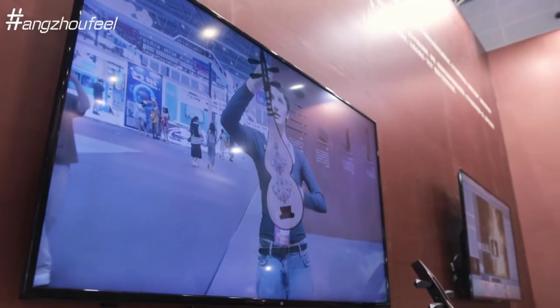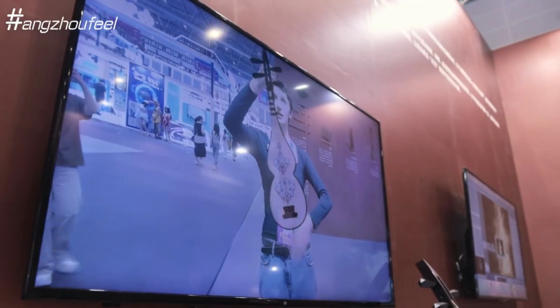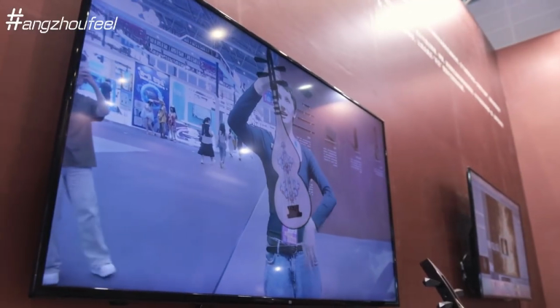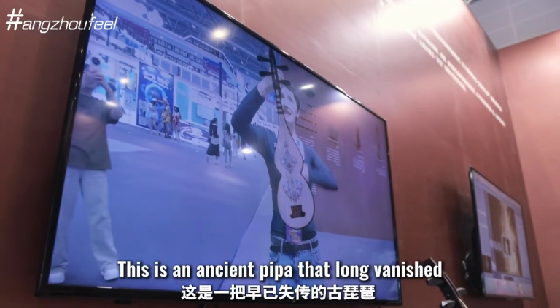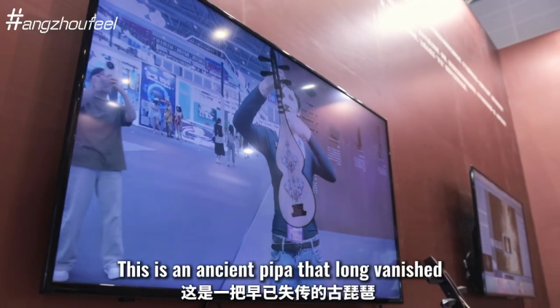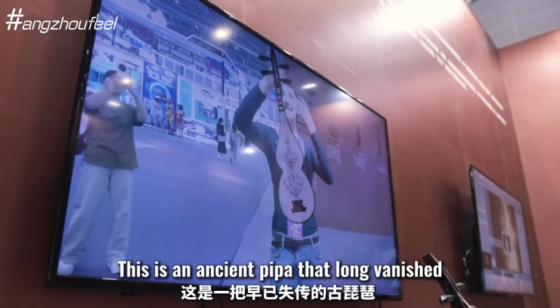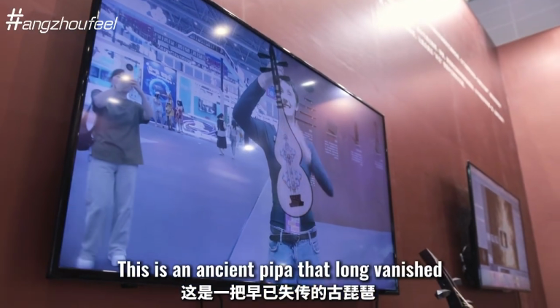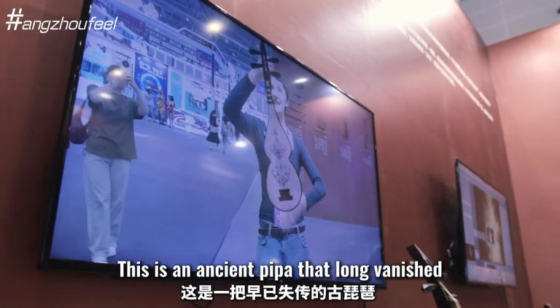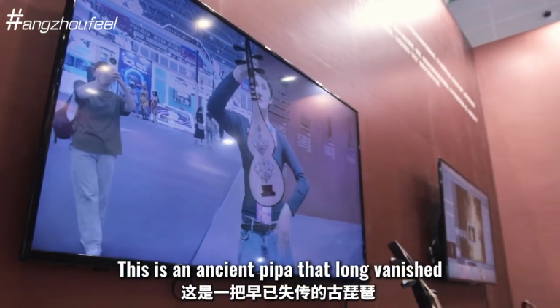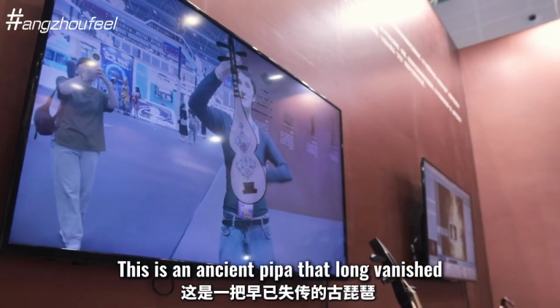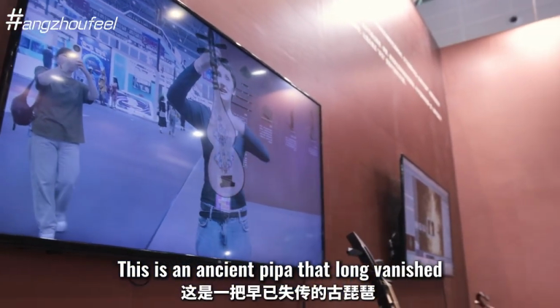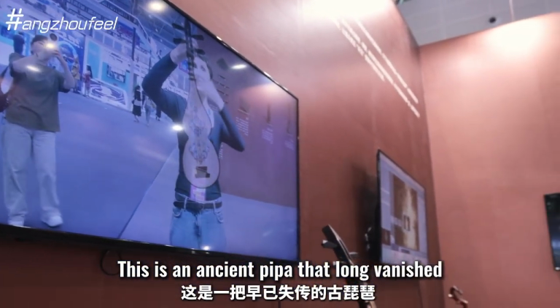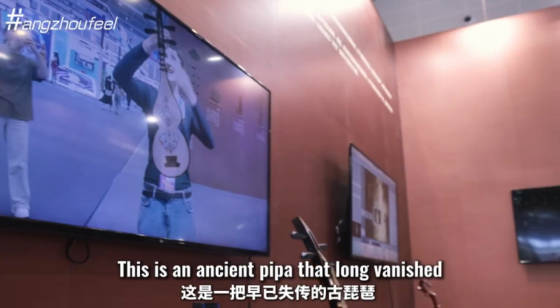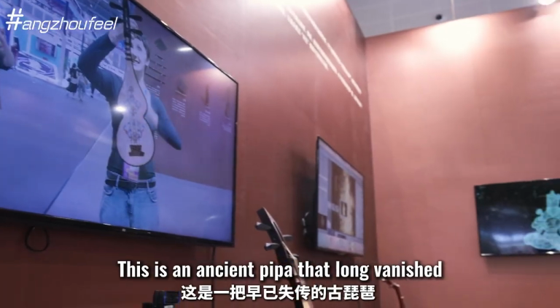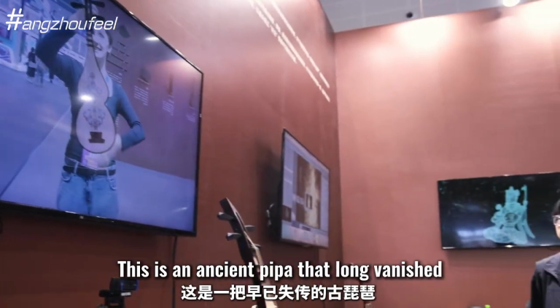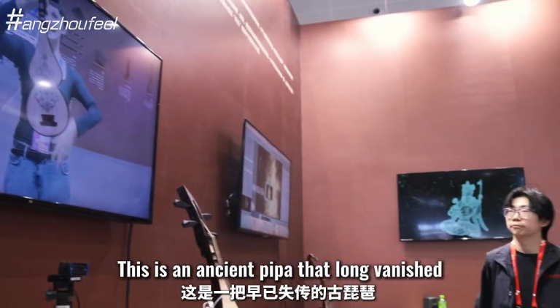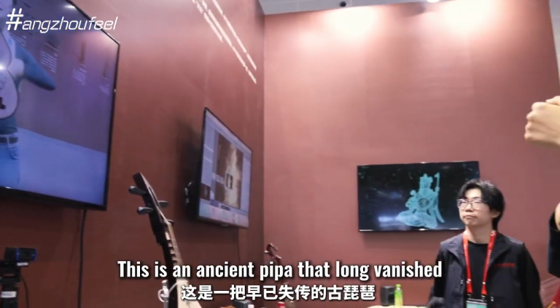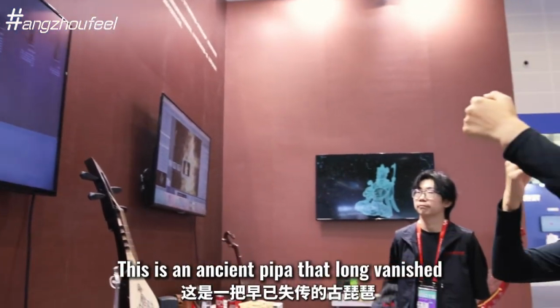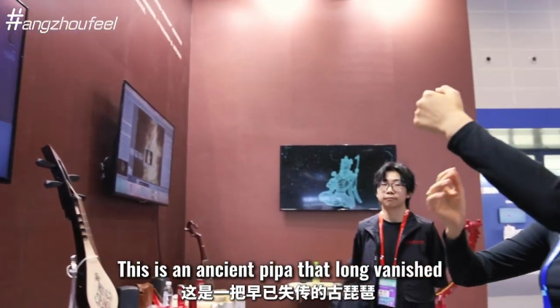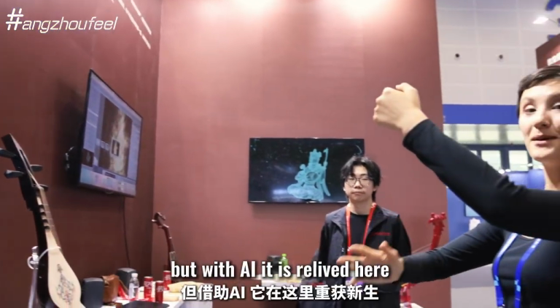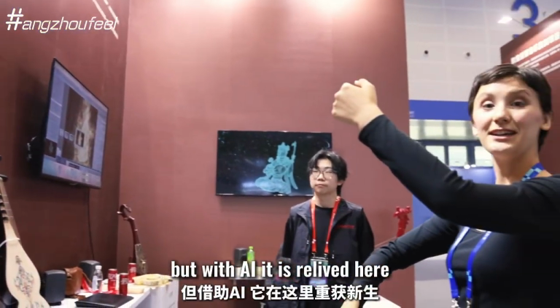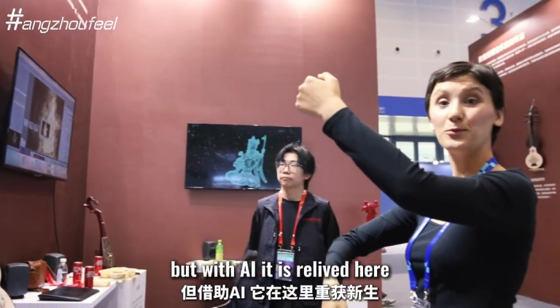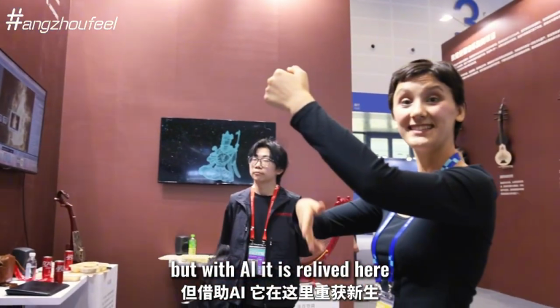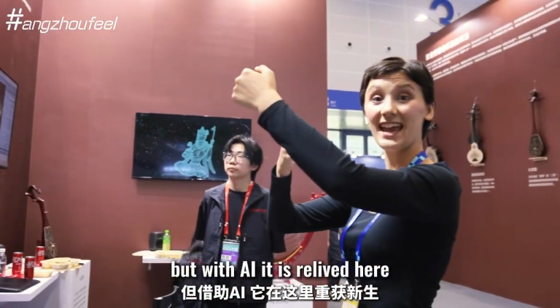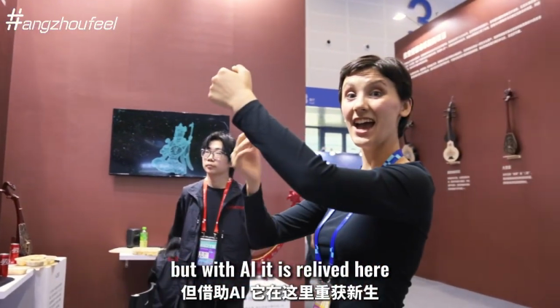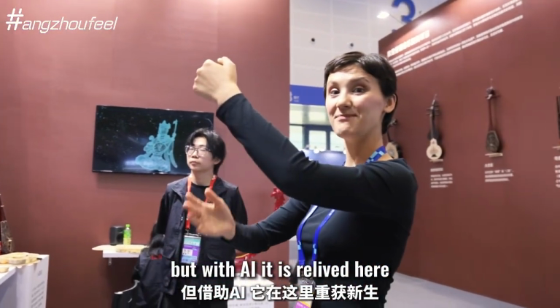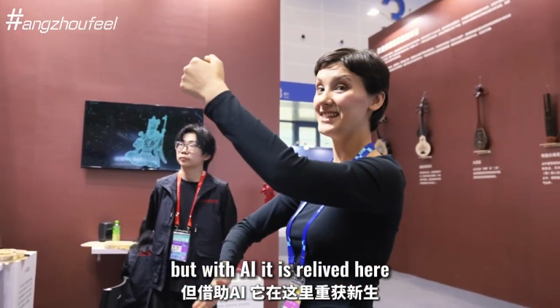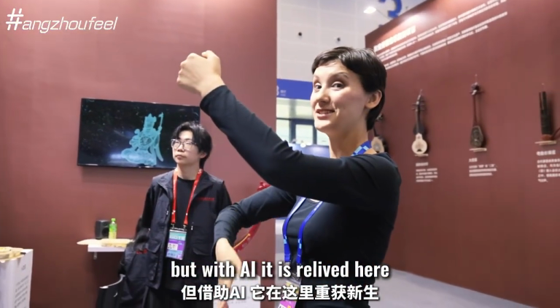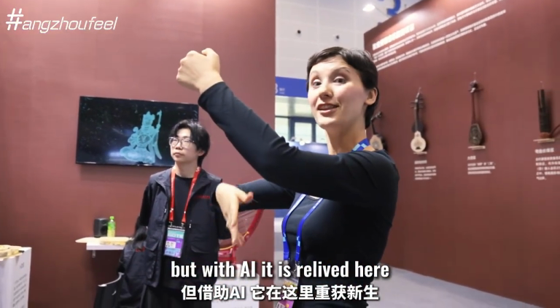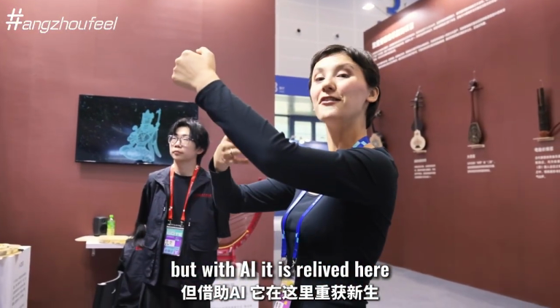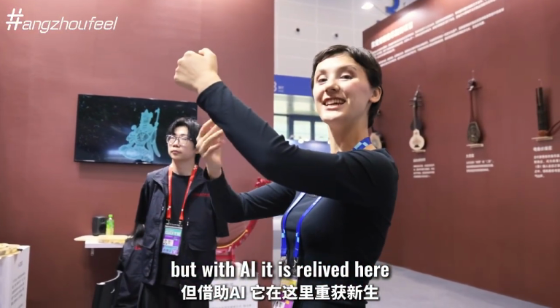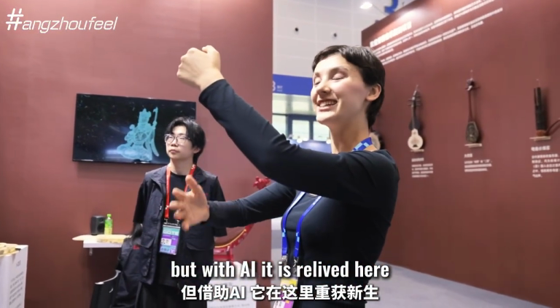This is an ancient kippah that doesn't exist anymore, but with AI it is relived here.